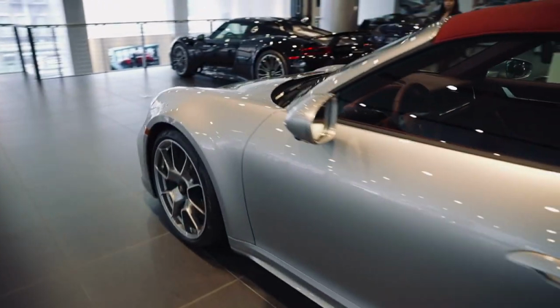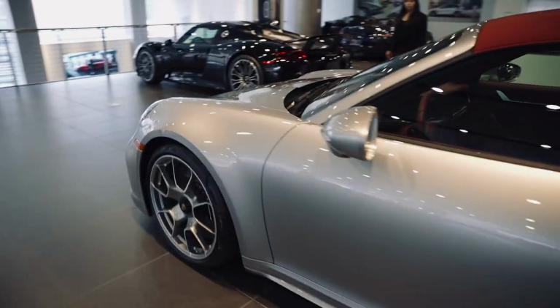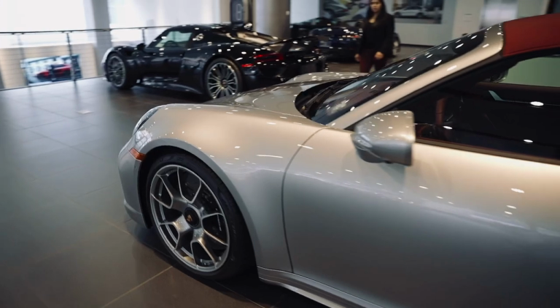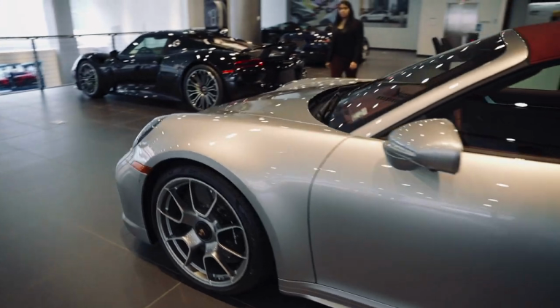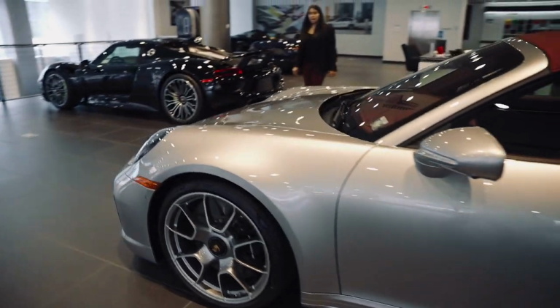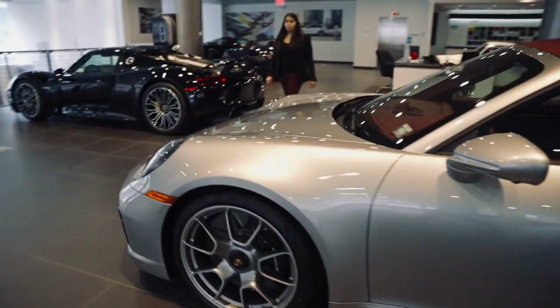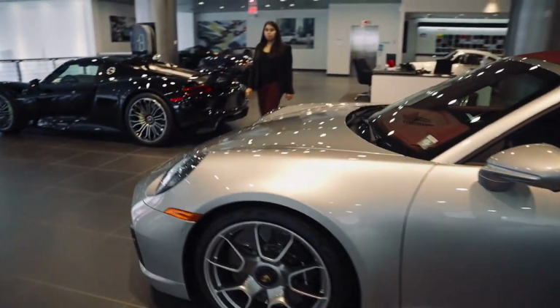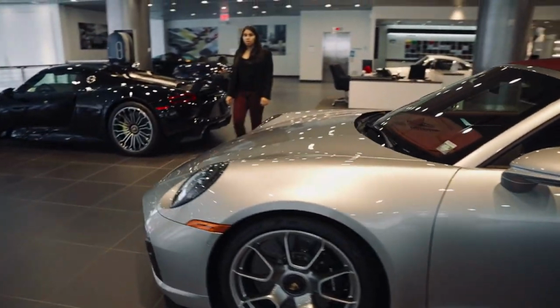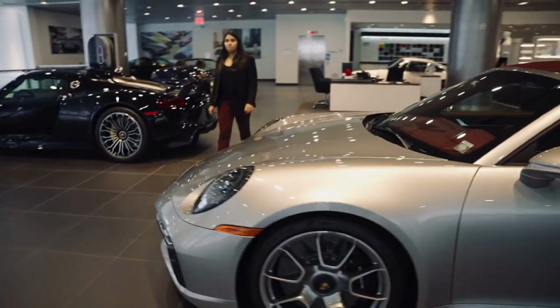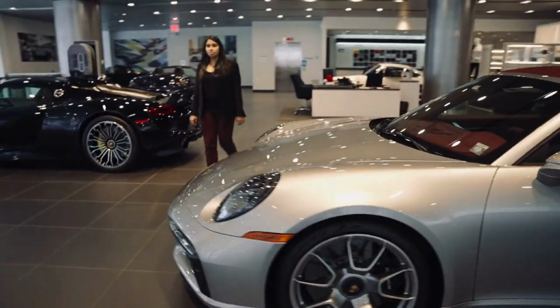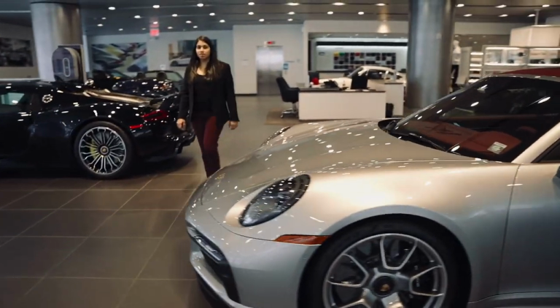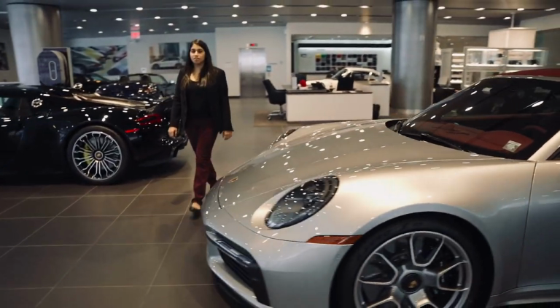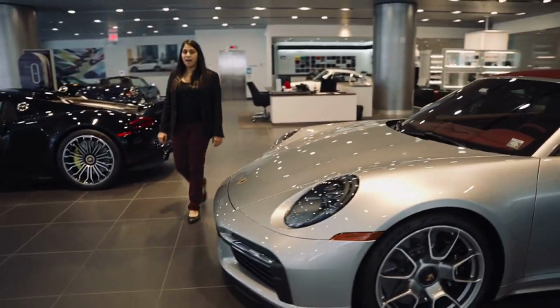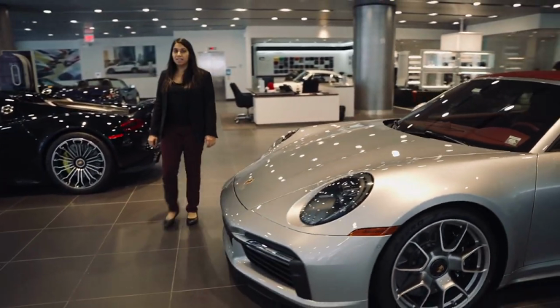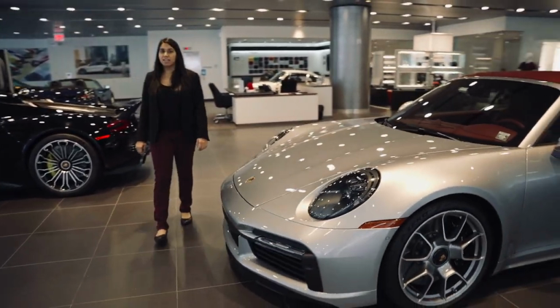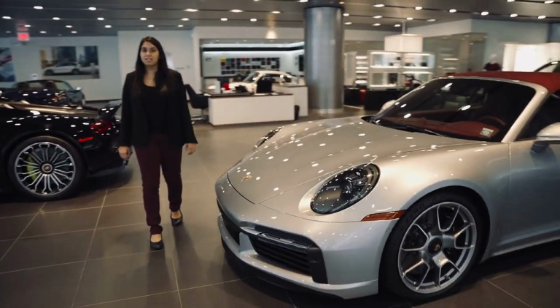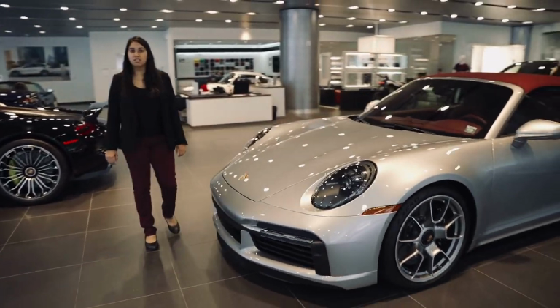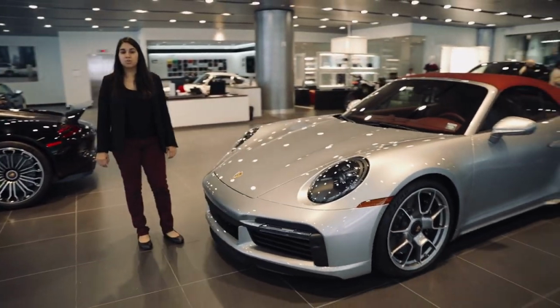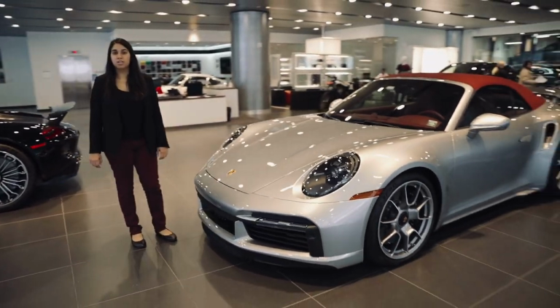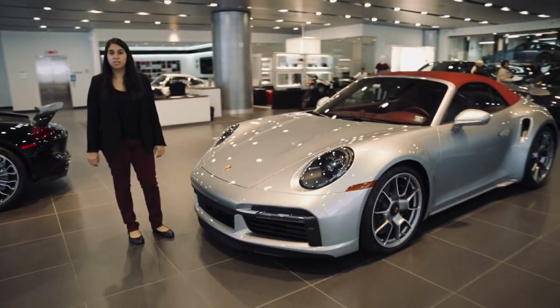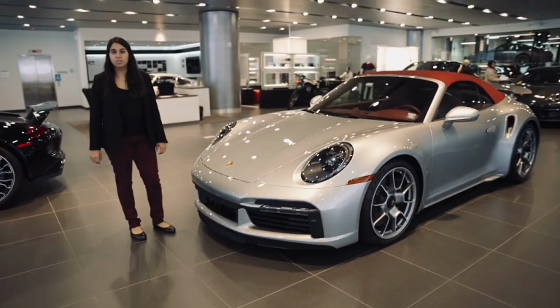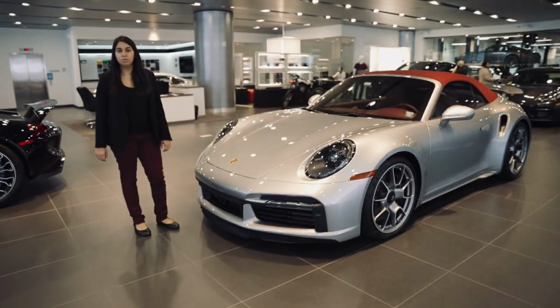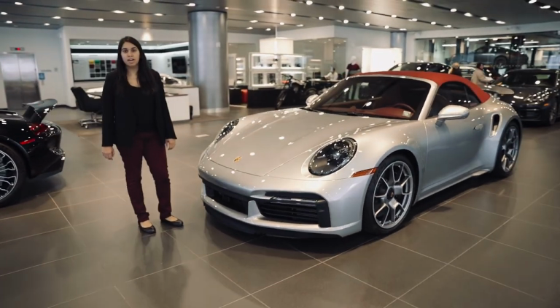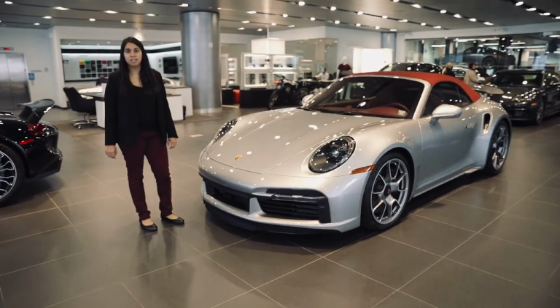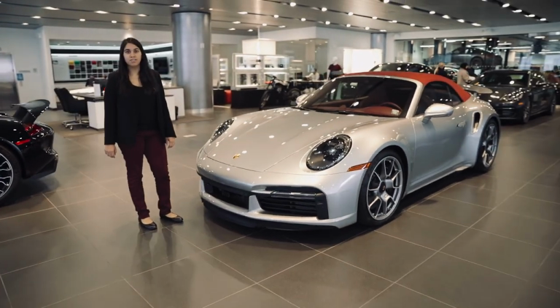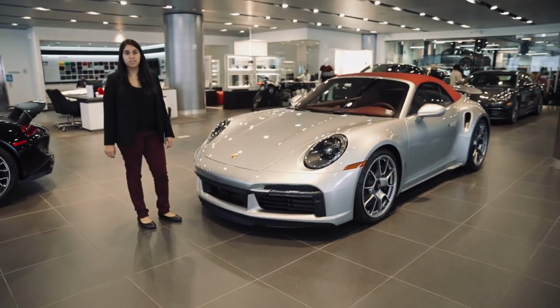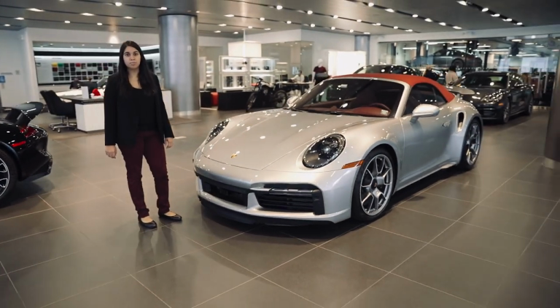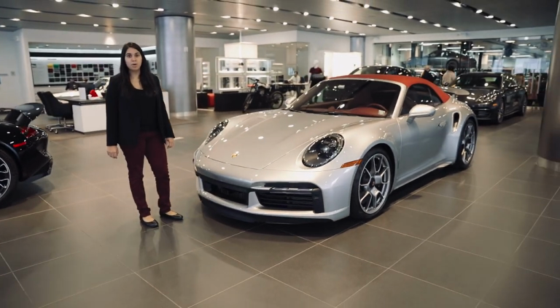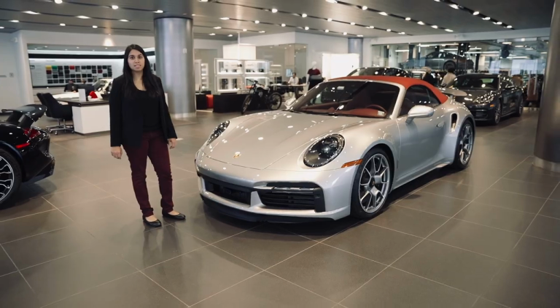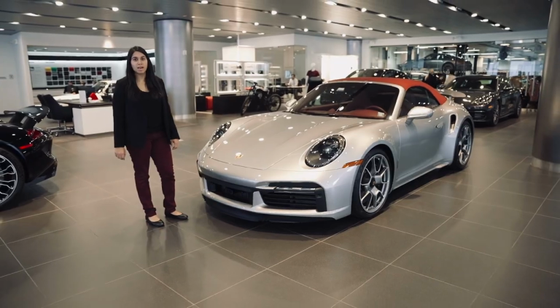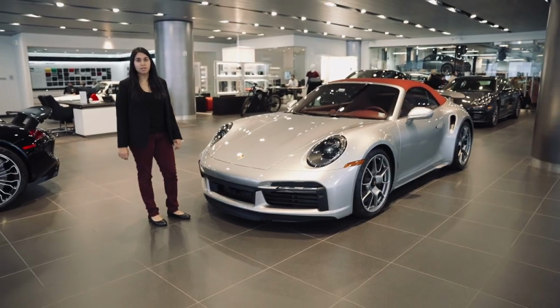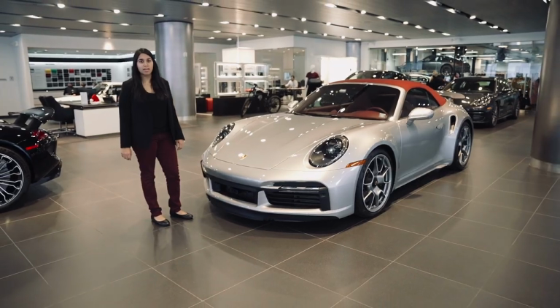Welcome to Manhattan Motorcars. My name is Anissa Bacchus and this is the 2022 911 Turbo S Cabriolet.